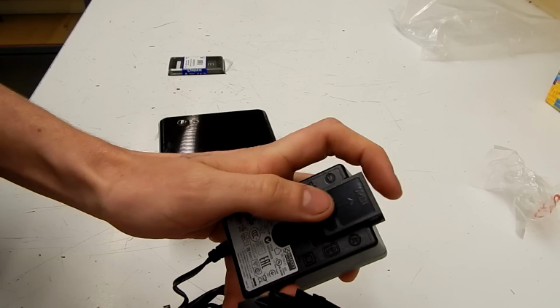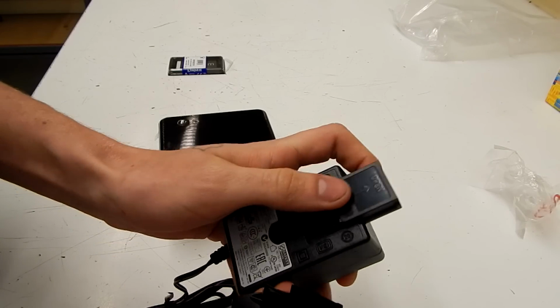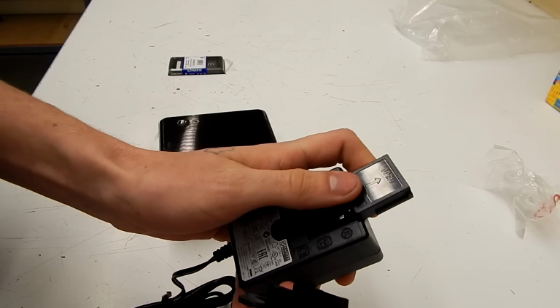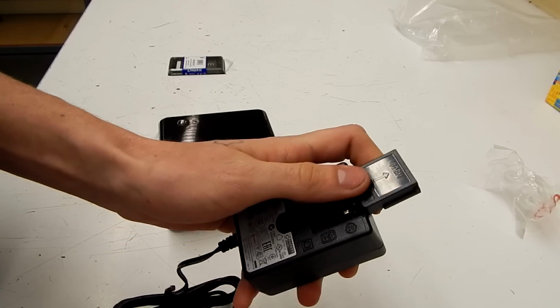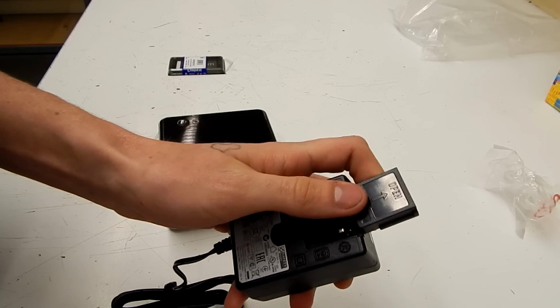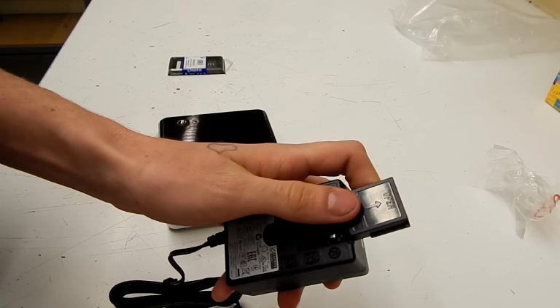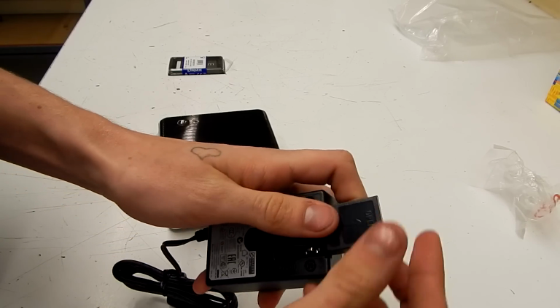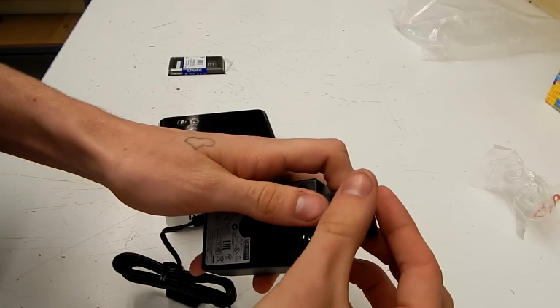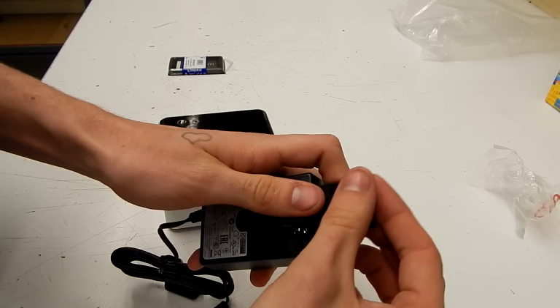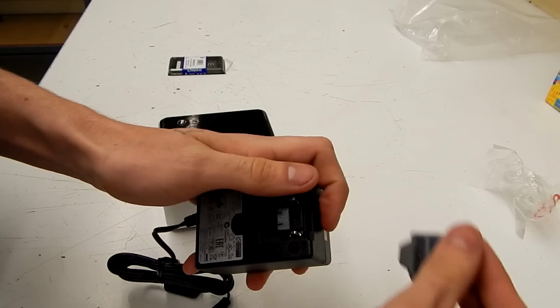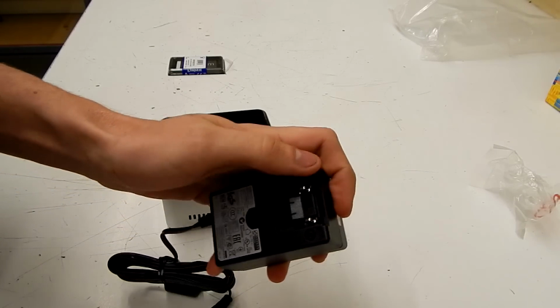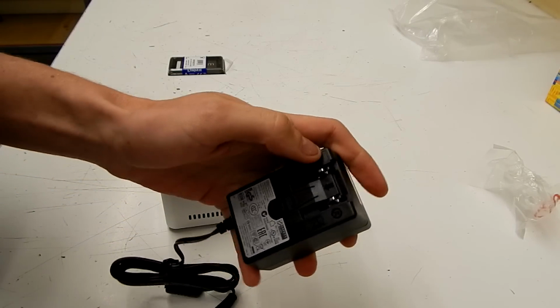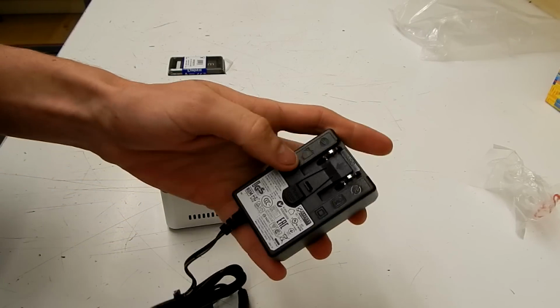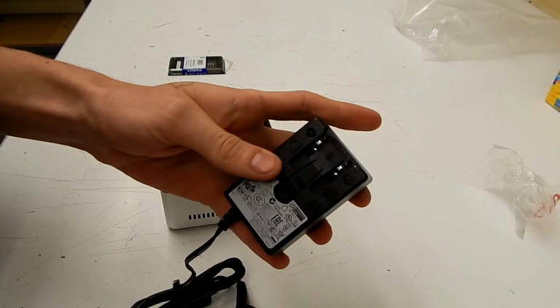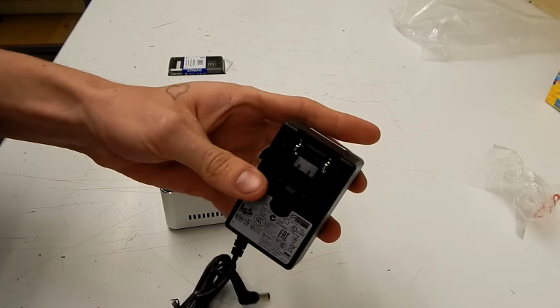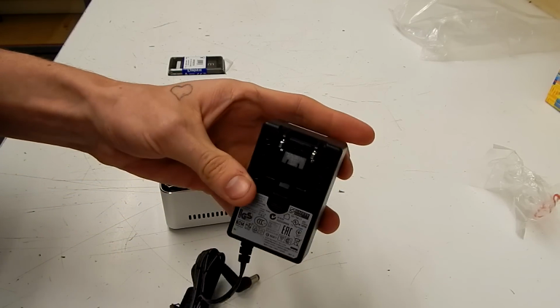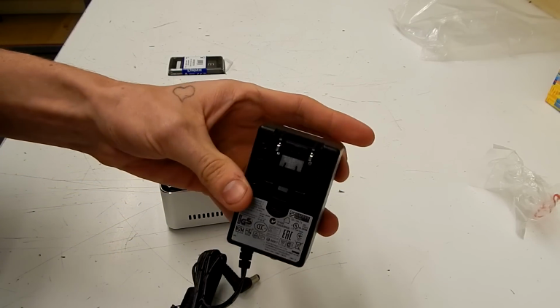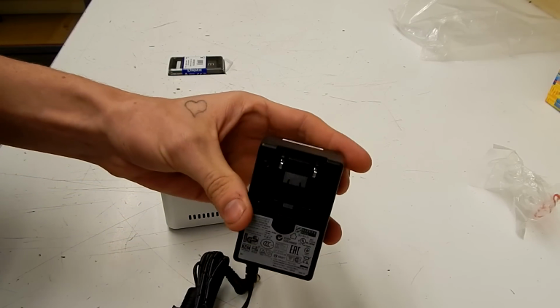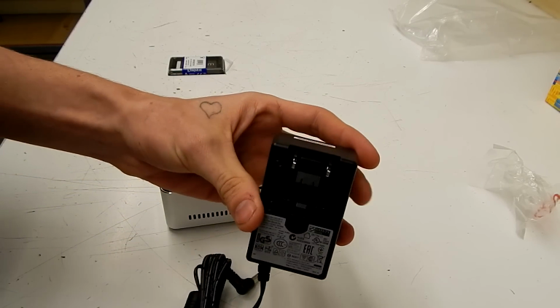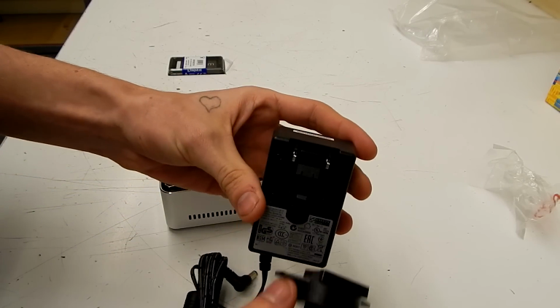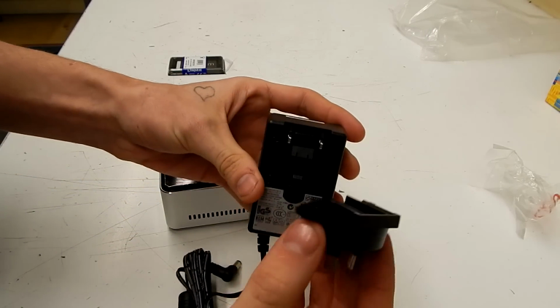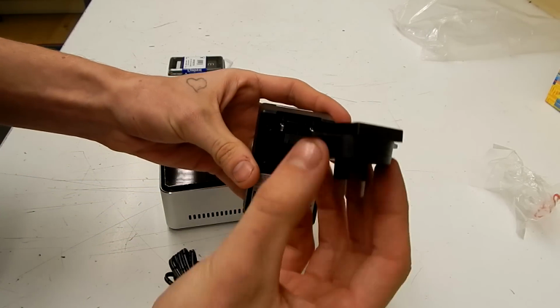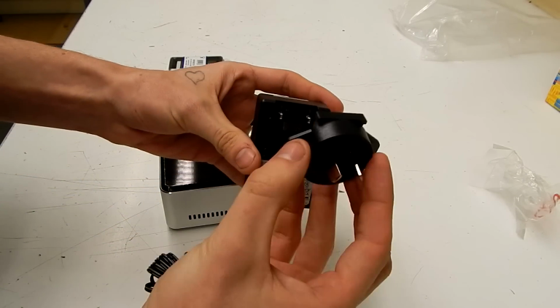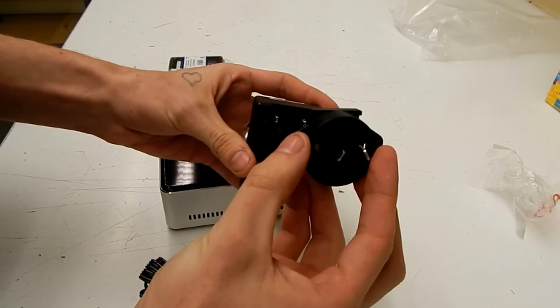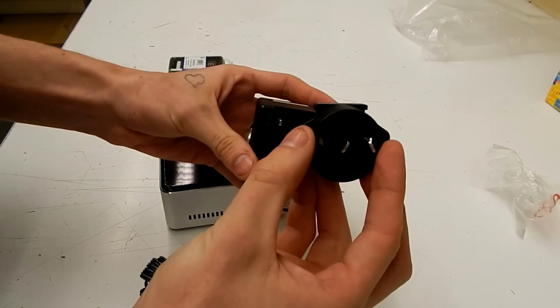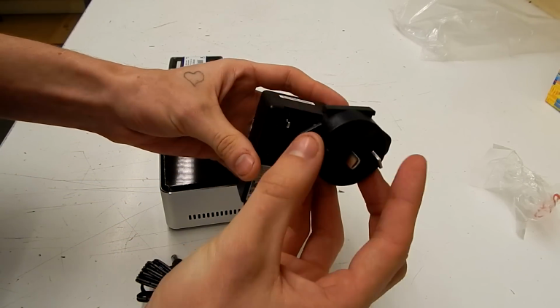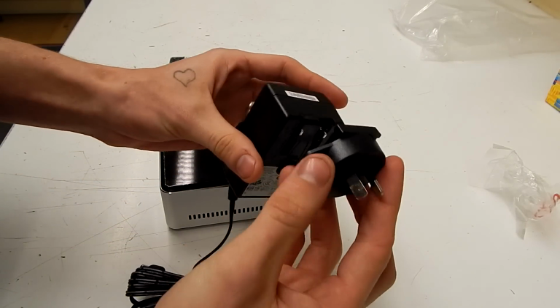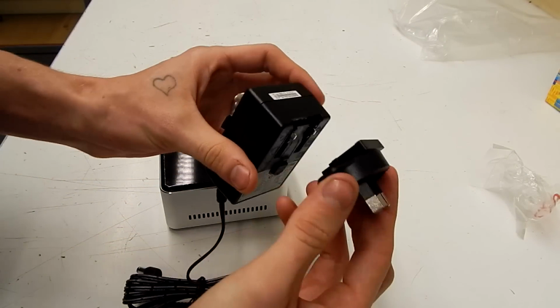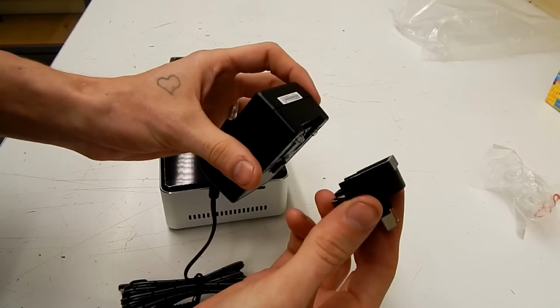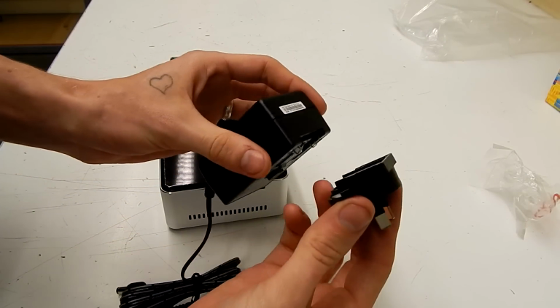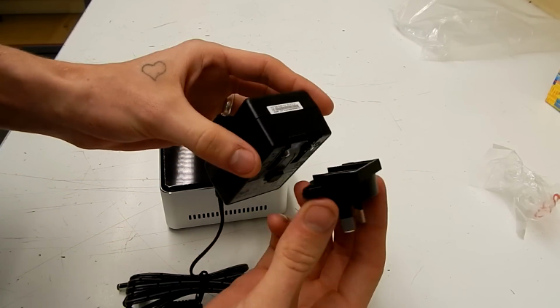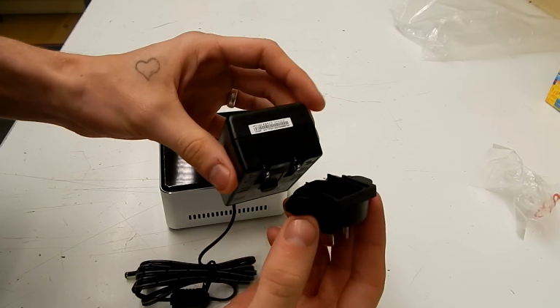Now we'll clip on the appropriate mains plug. It just lines up, slides down and clips into place.